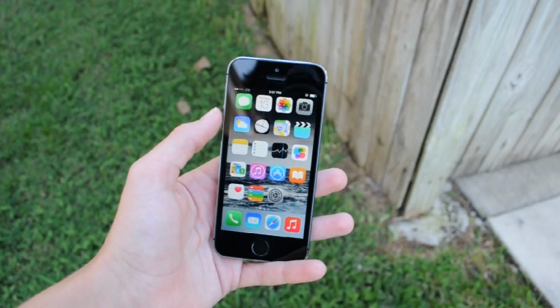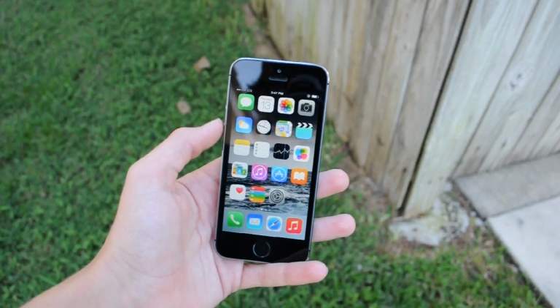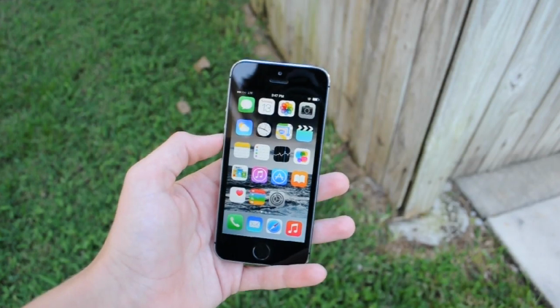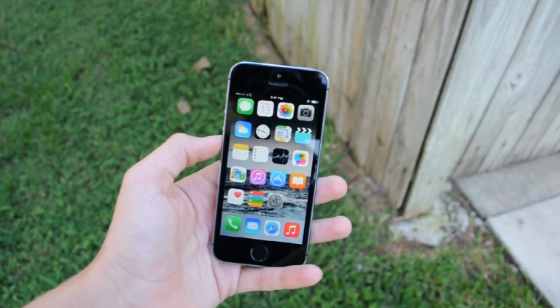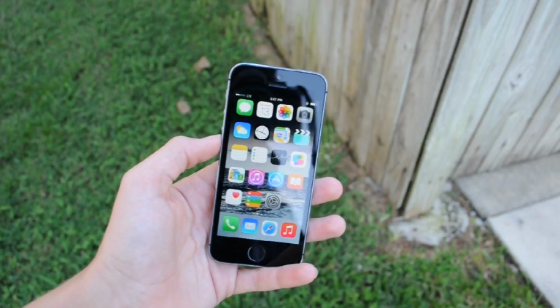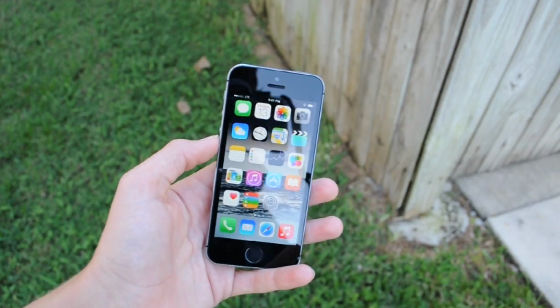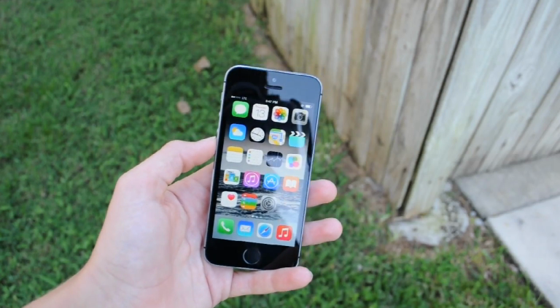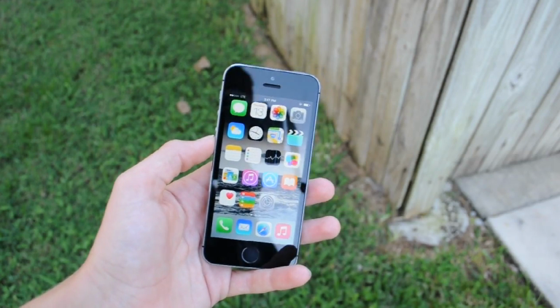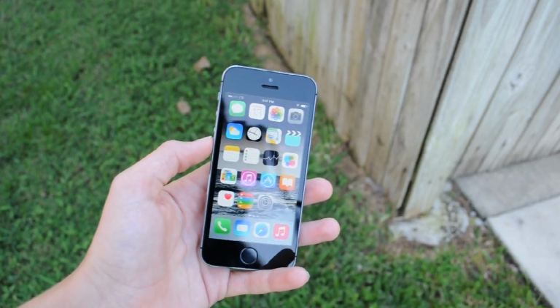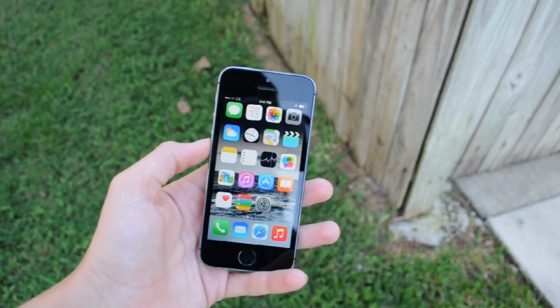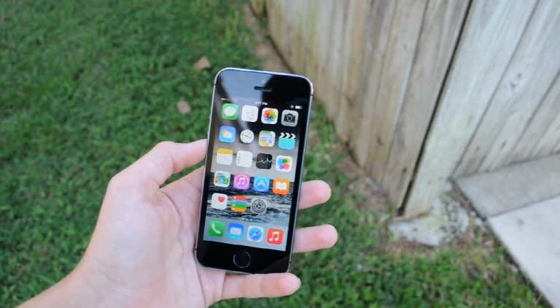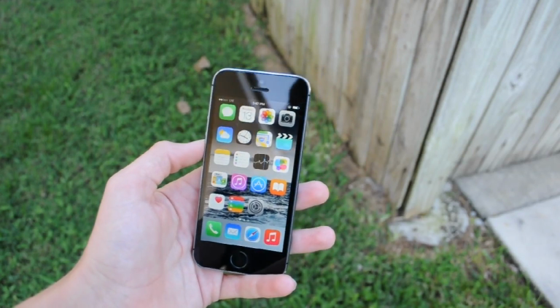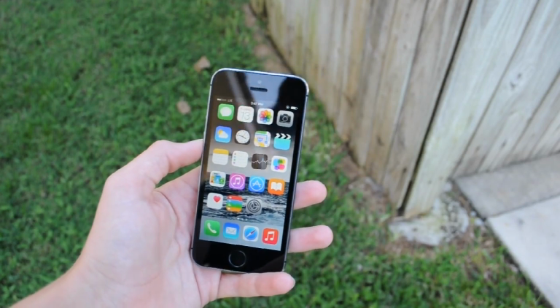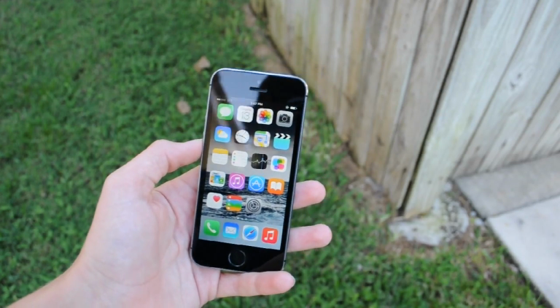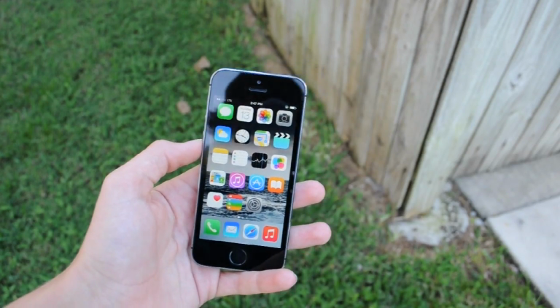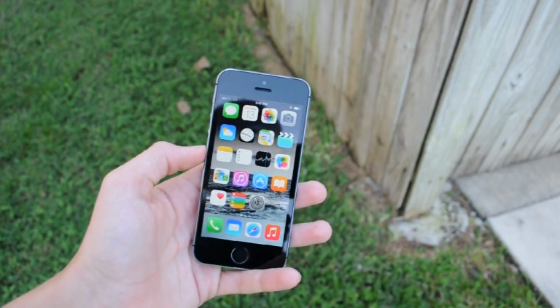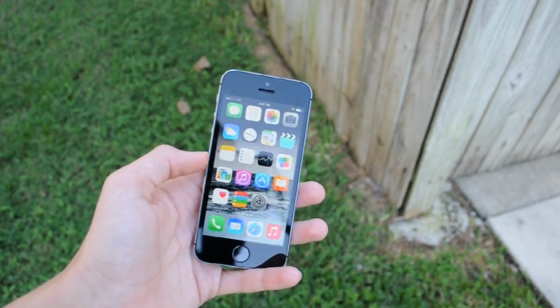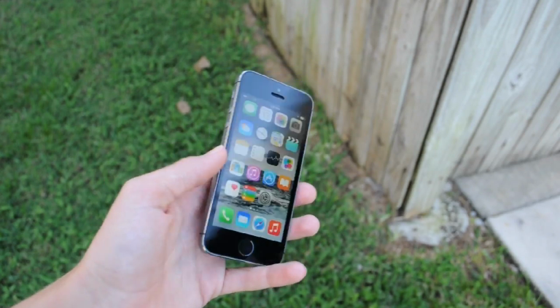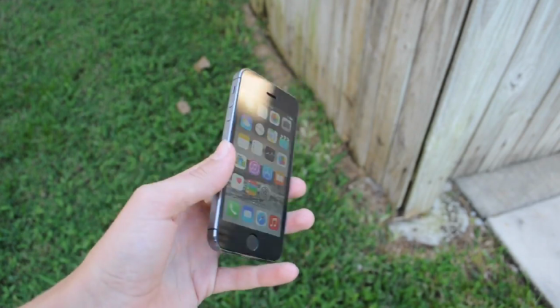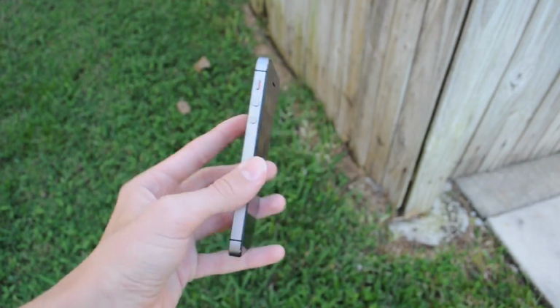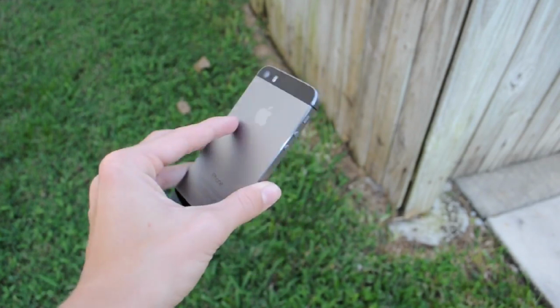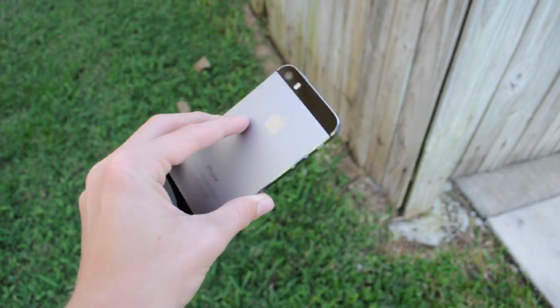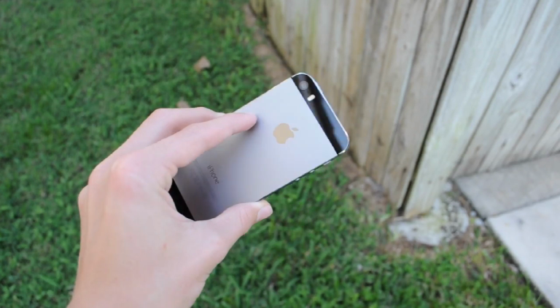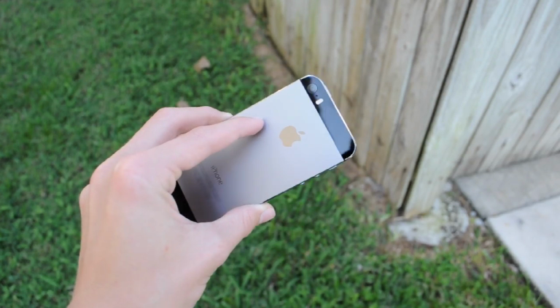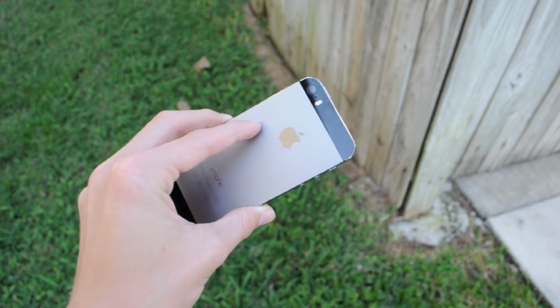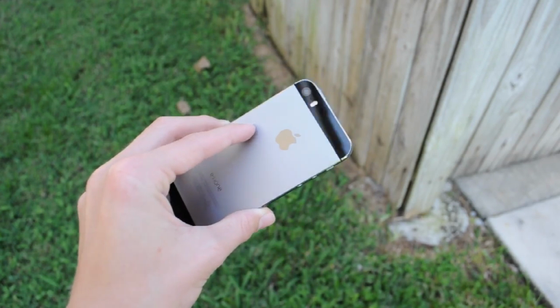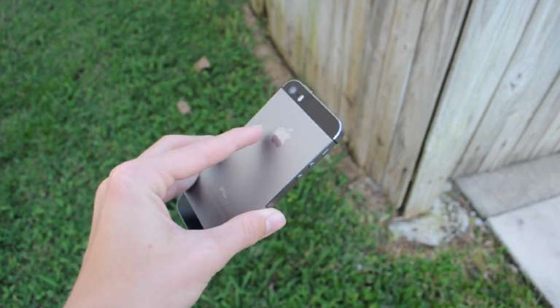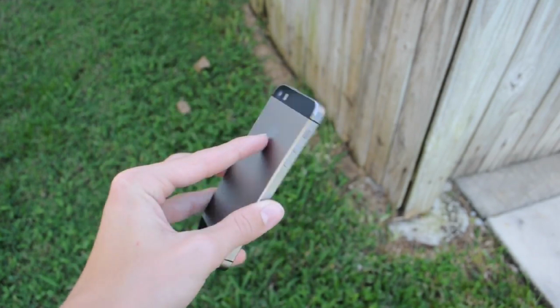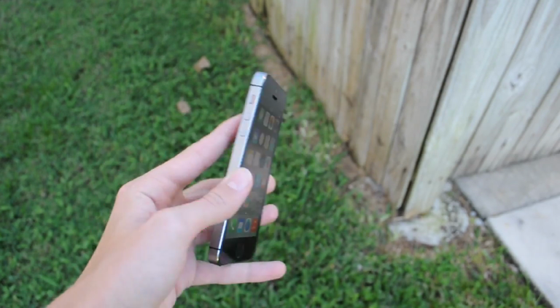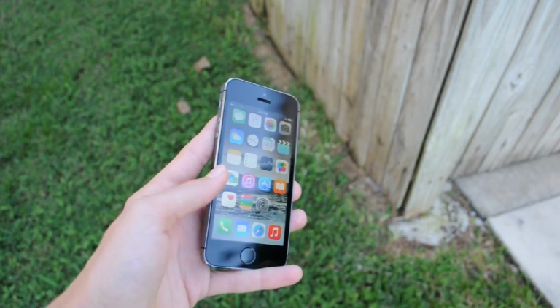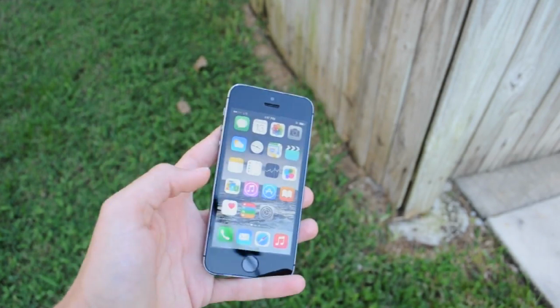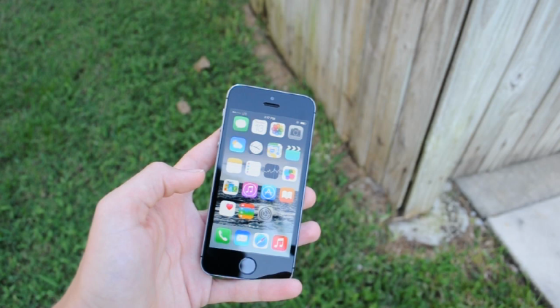What's up guys, in this video I'm going to be showing you the best Winterboard themes that are currently updated for iOS 8.